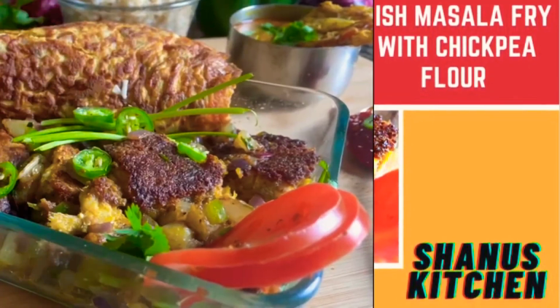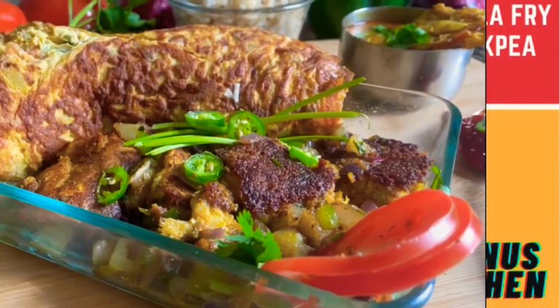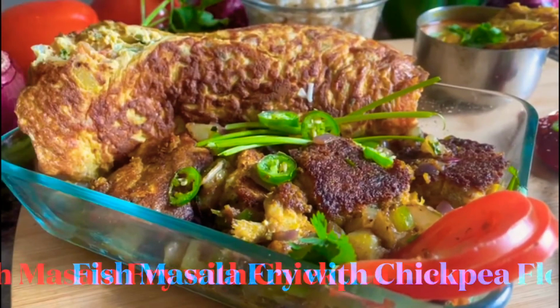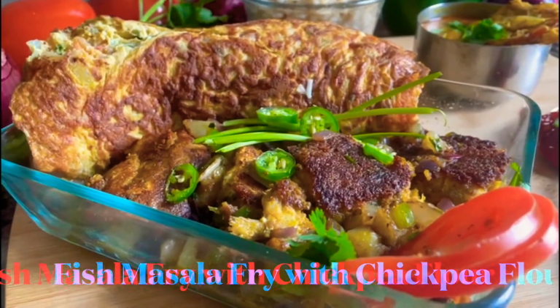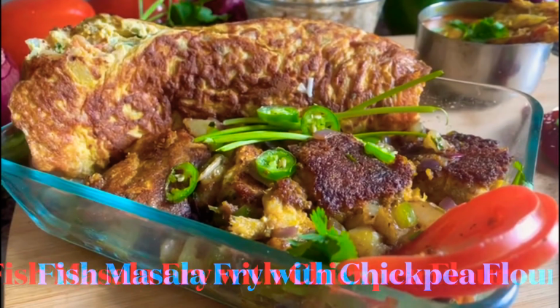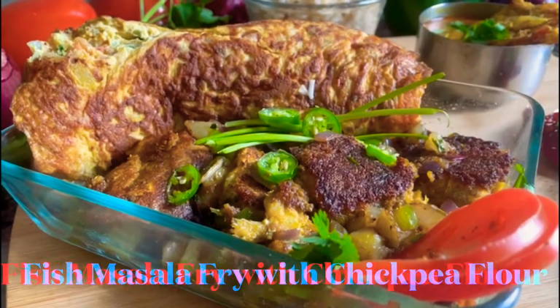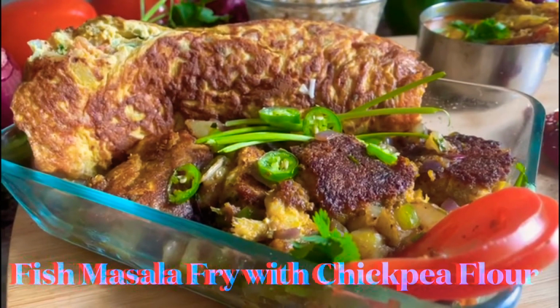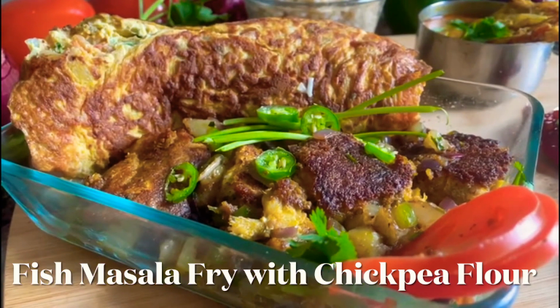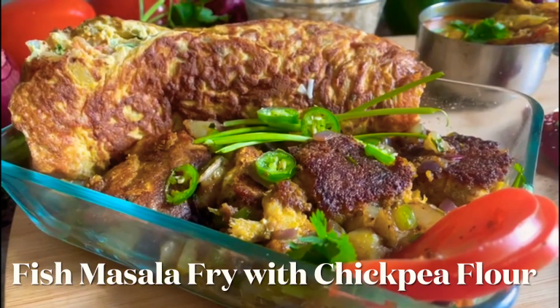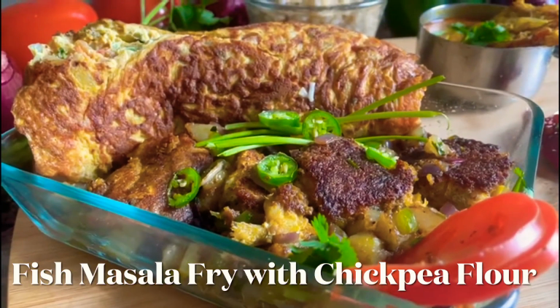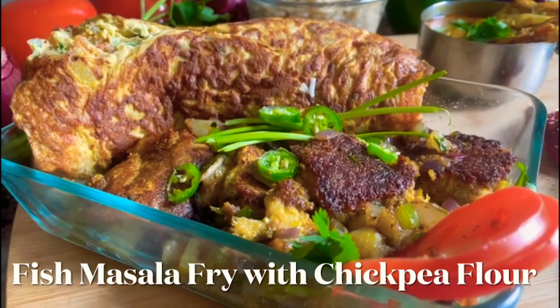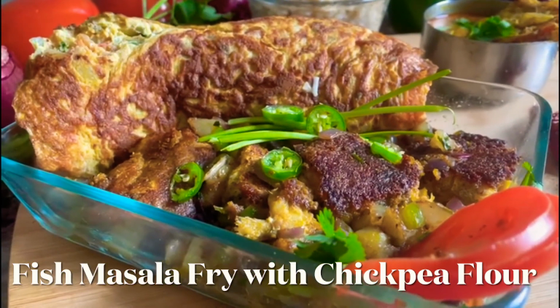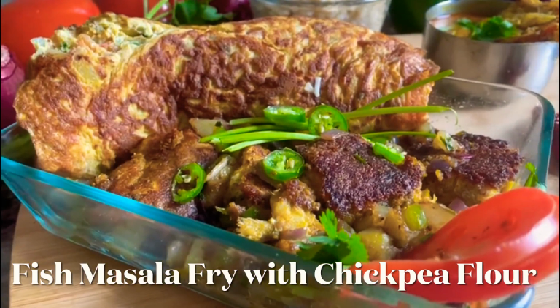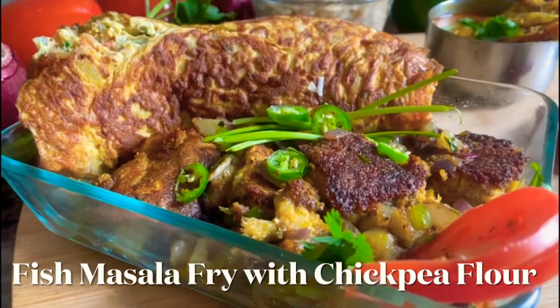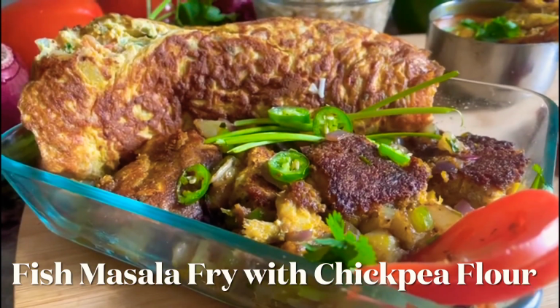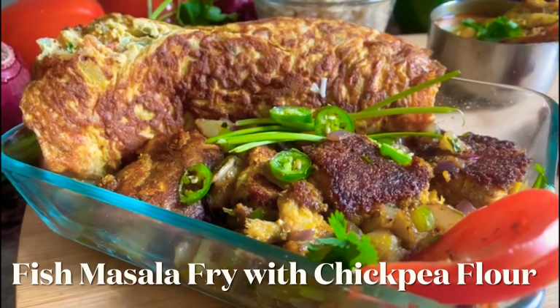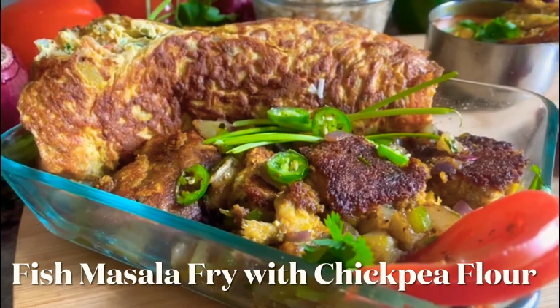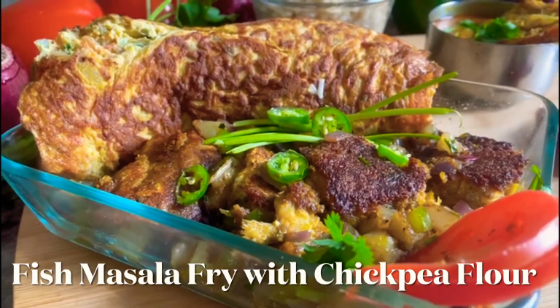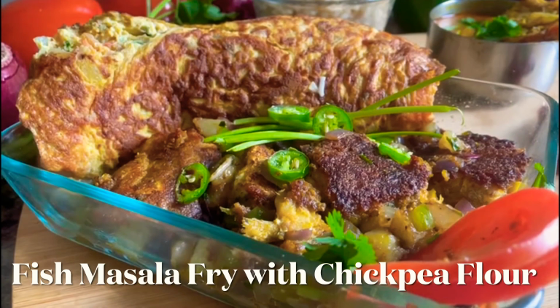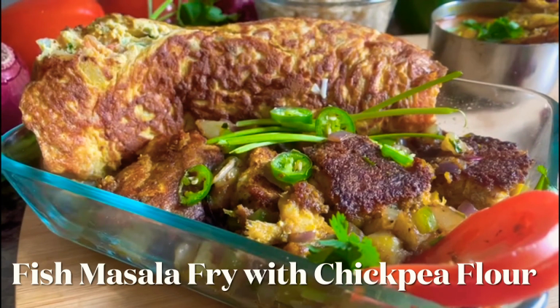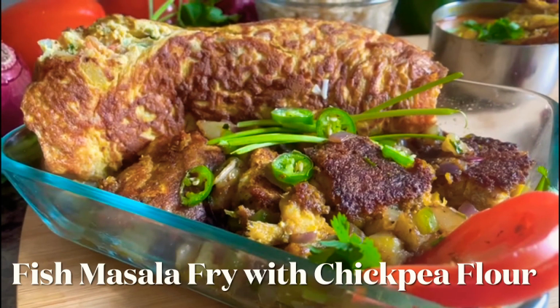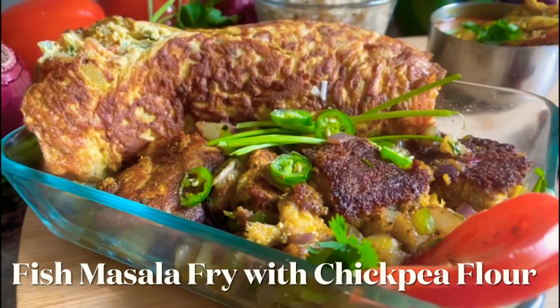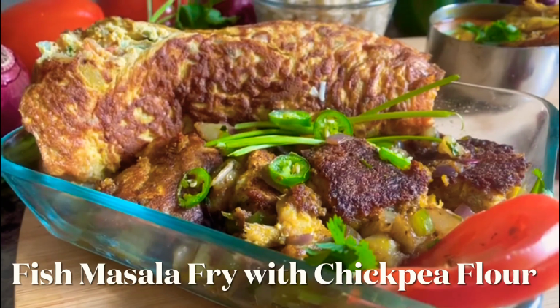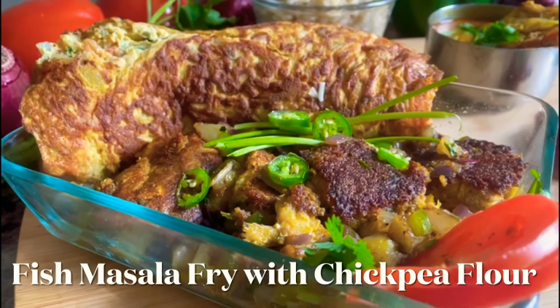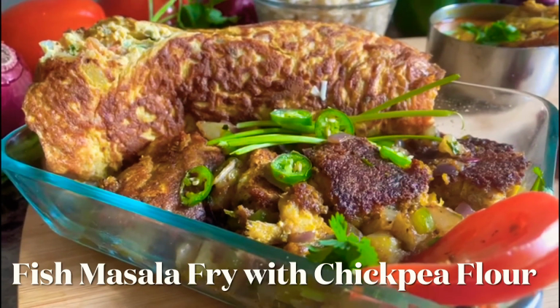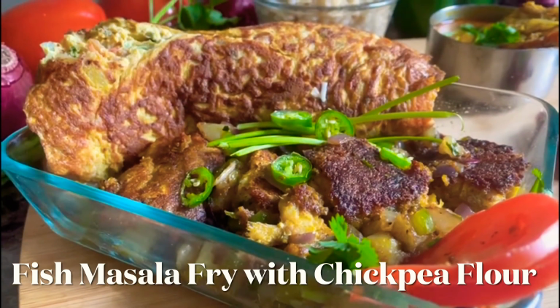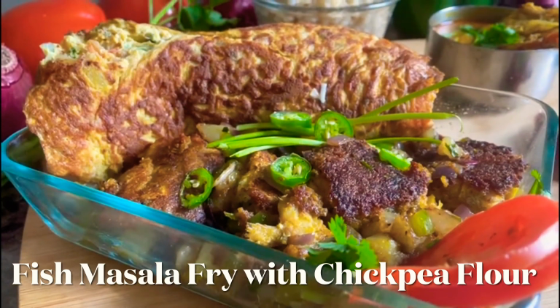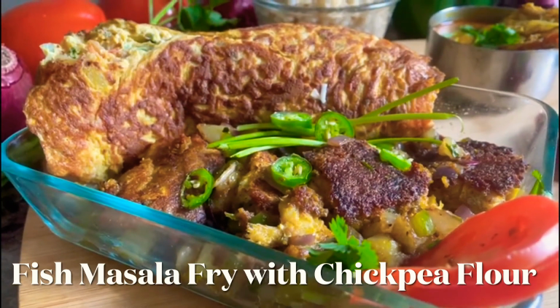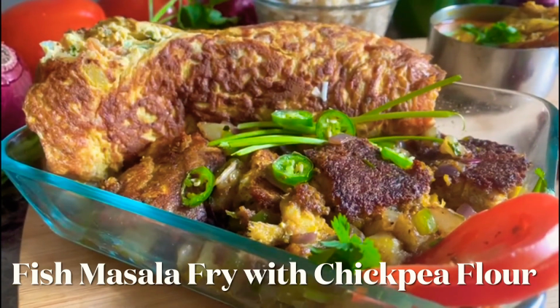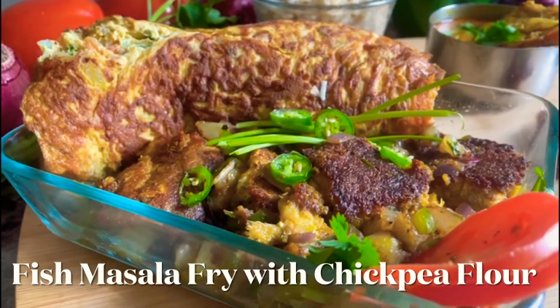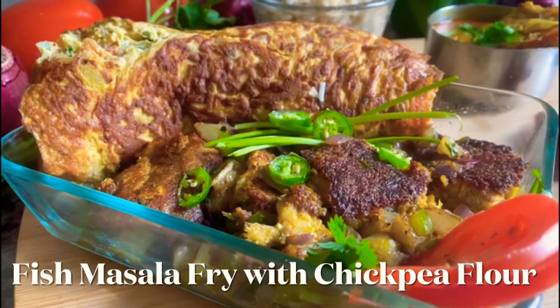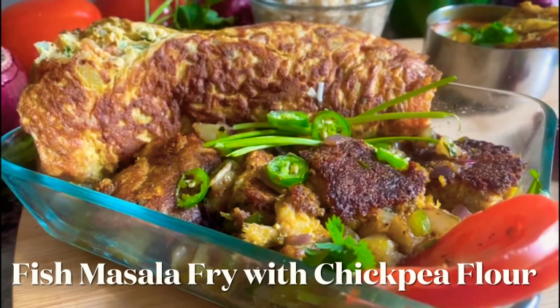Hi, hello, welcome to my channel. We are going to show you a fish fry with chickpea flour. Let's see the video.